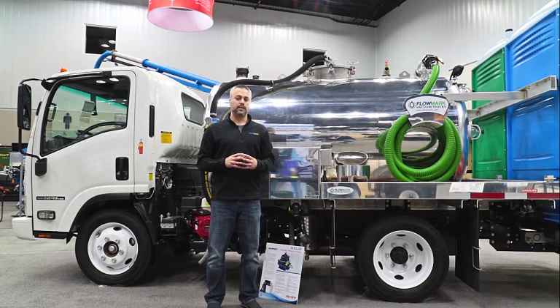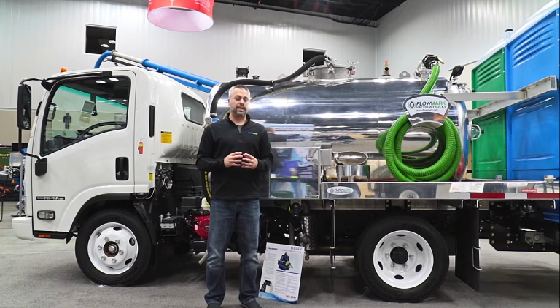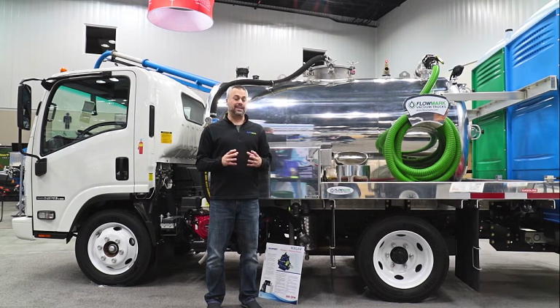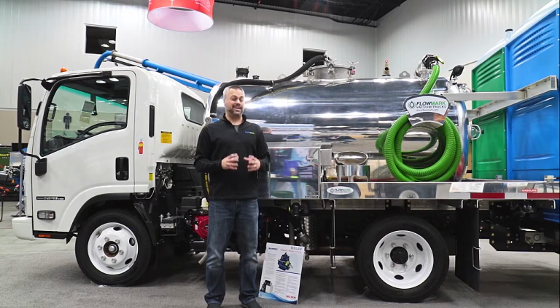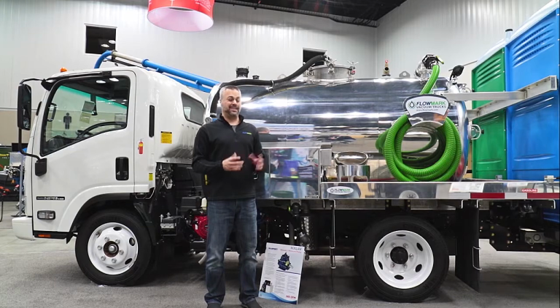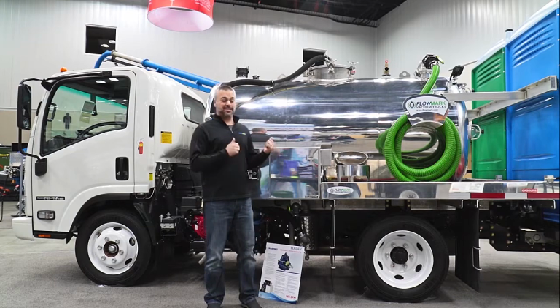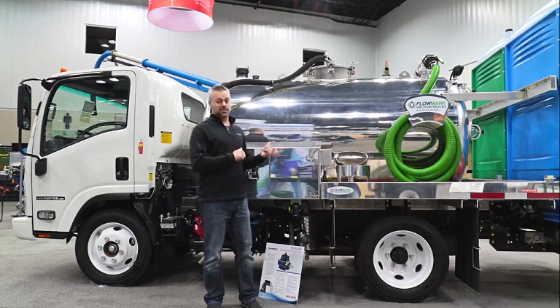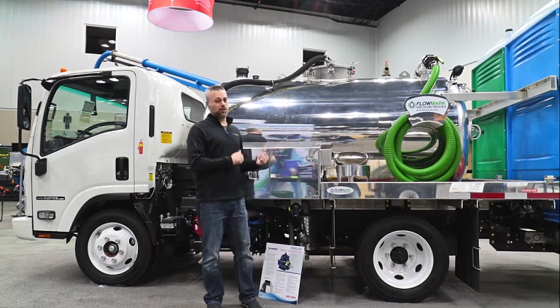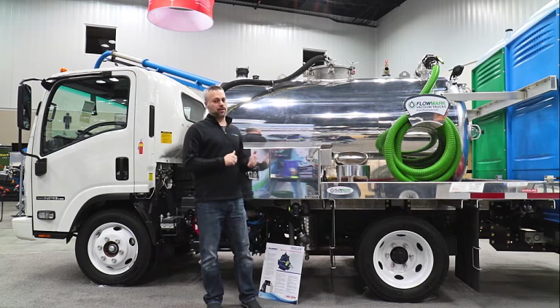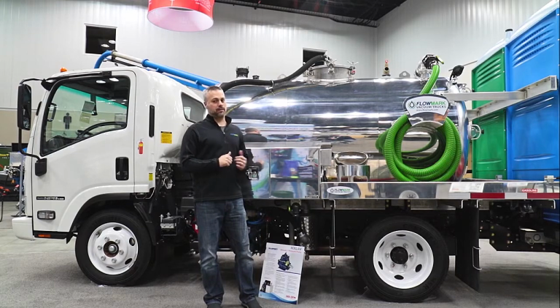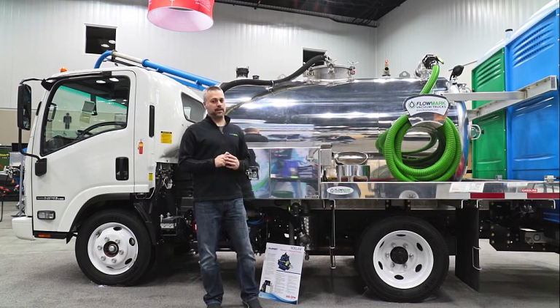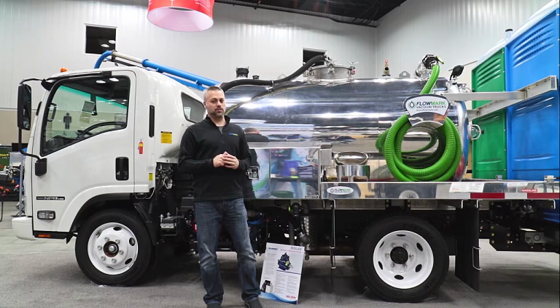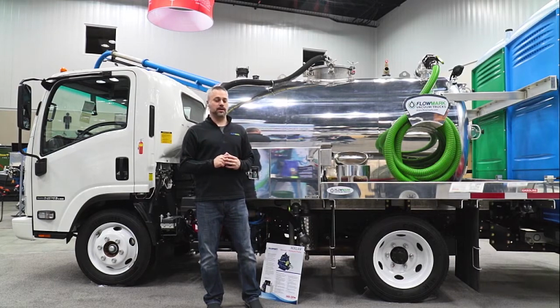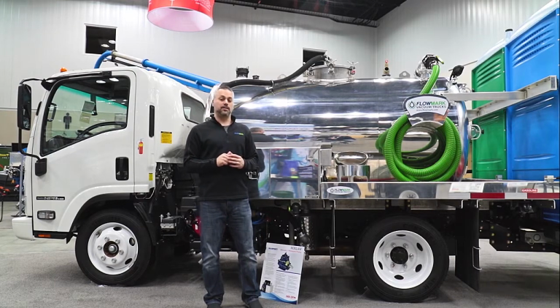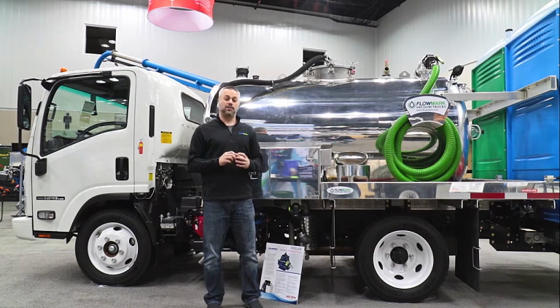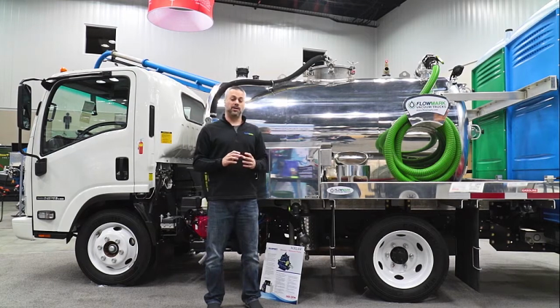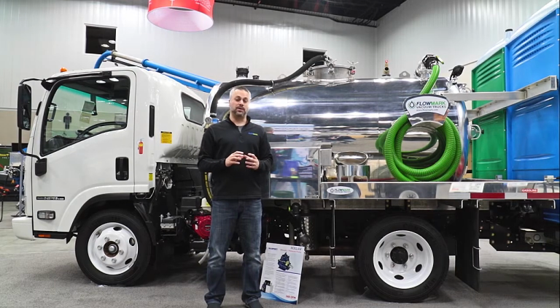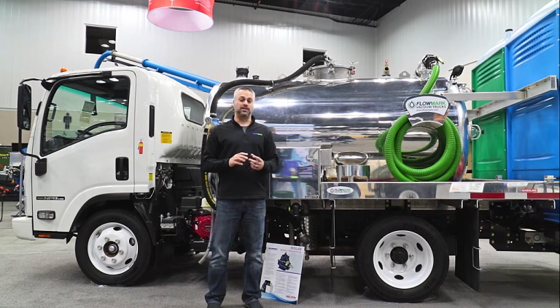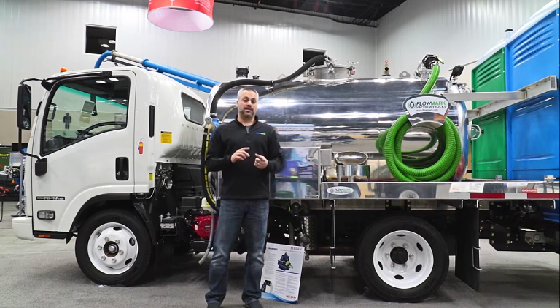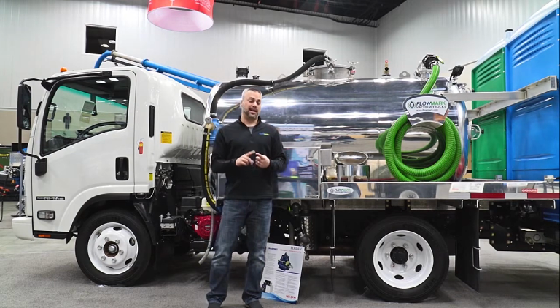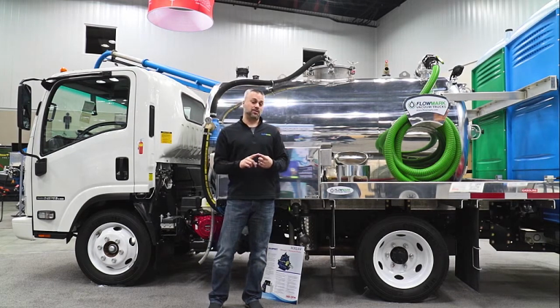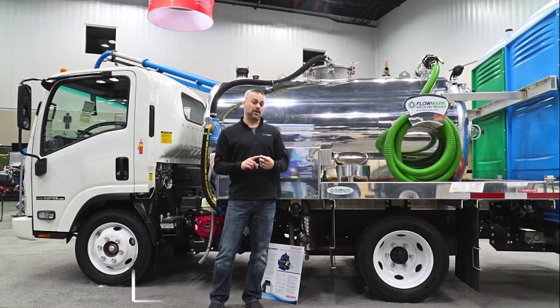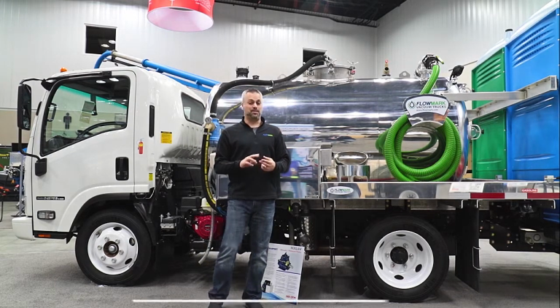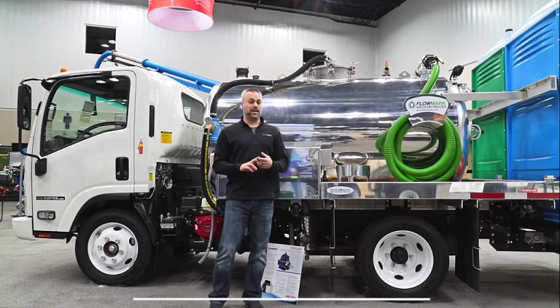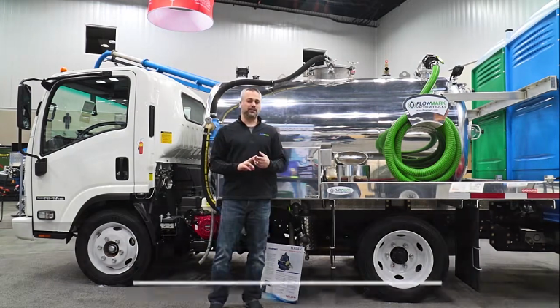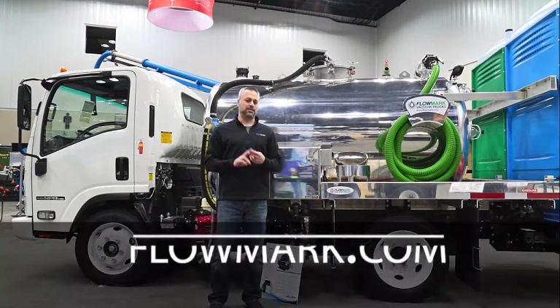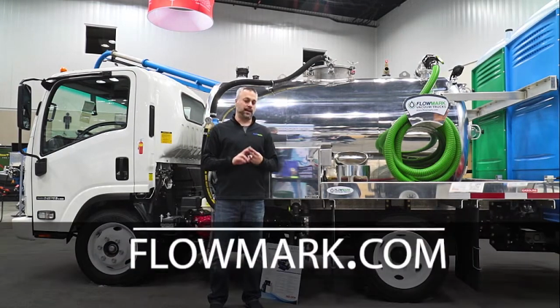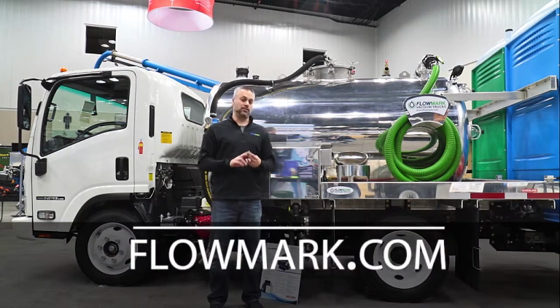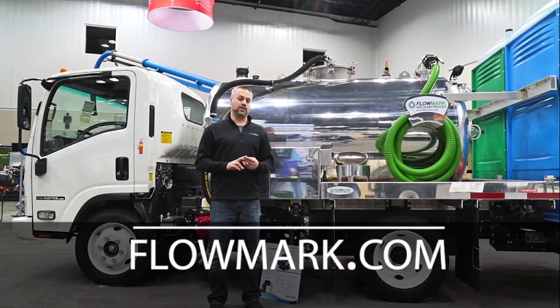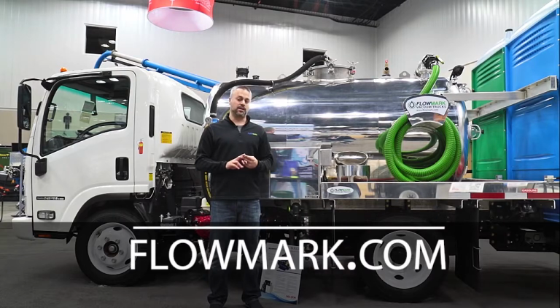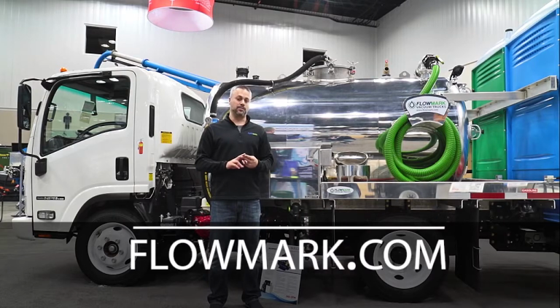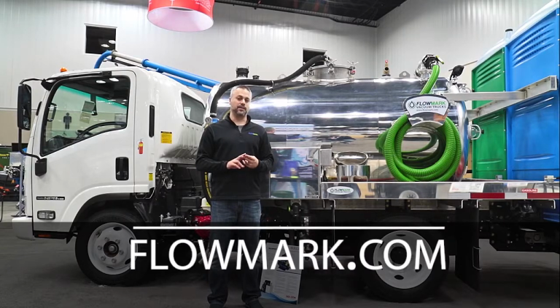In the end, this is no ordinary vacuum truck. Flowmark builds the highest quality, best engineered vacuum trucks on the market.